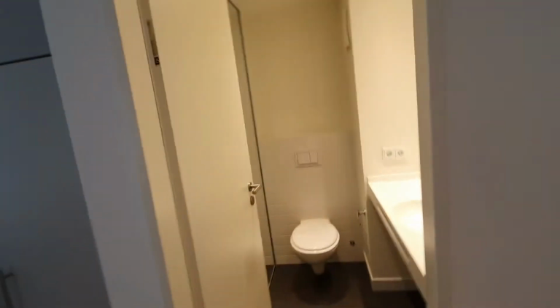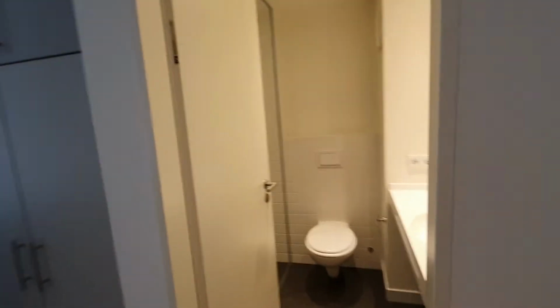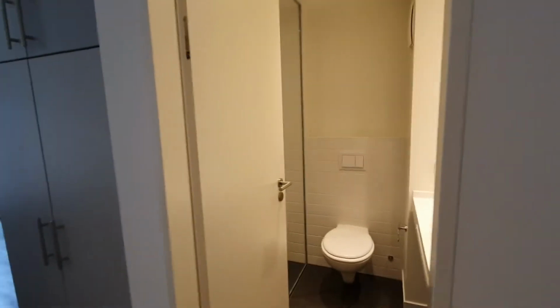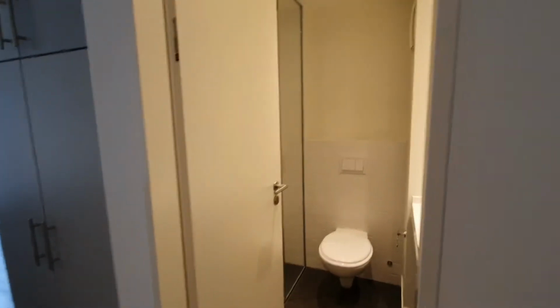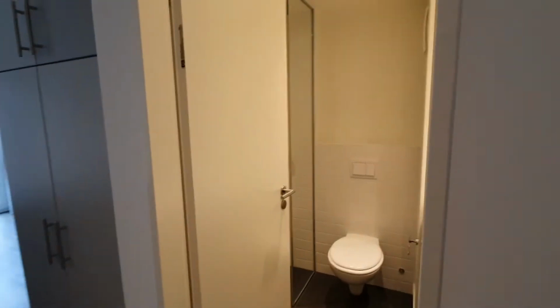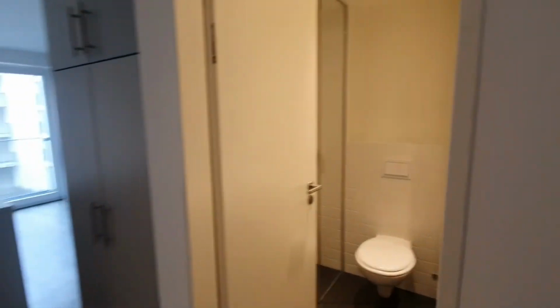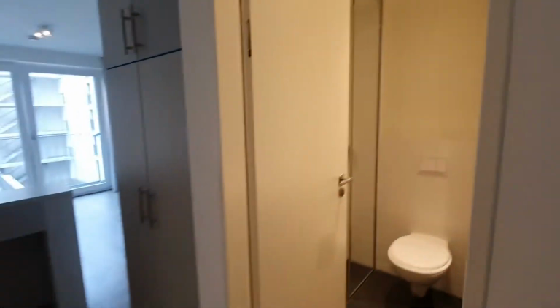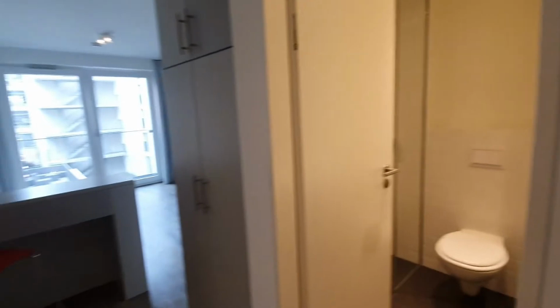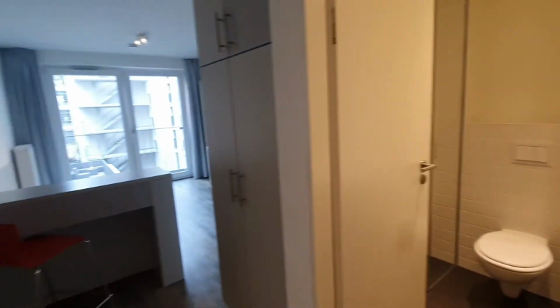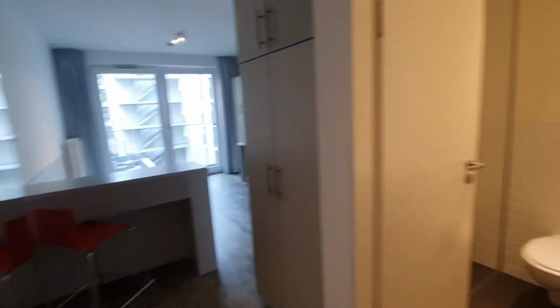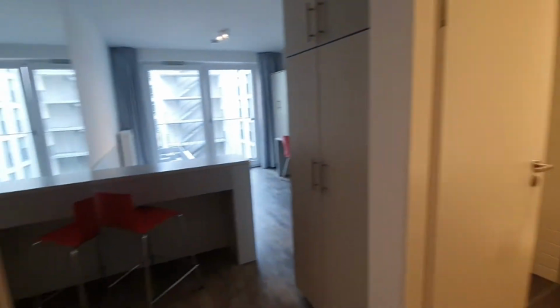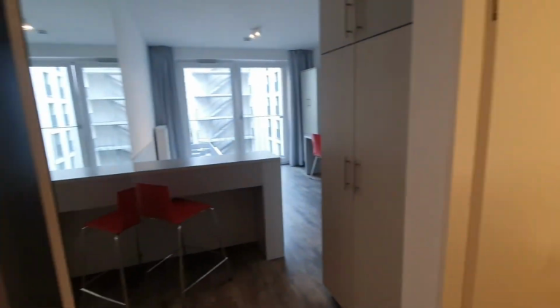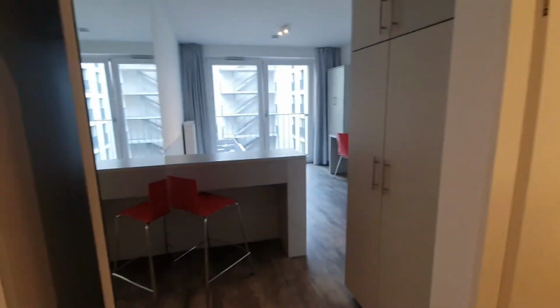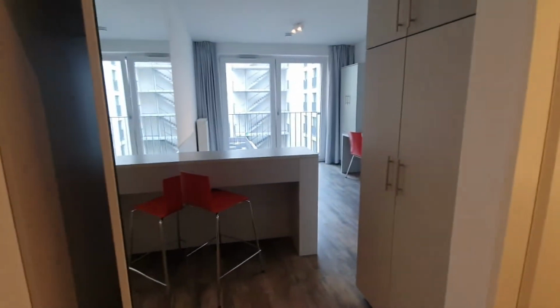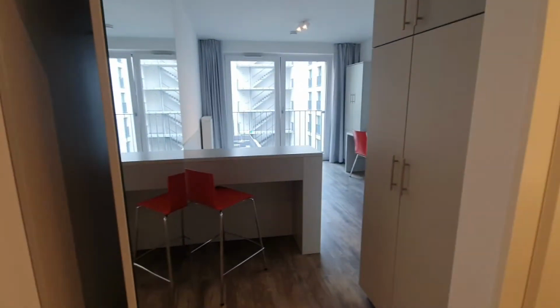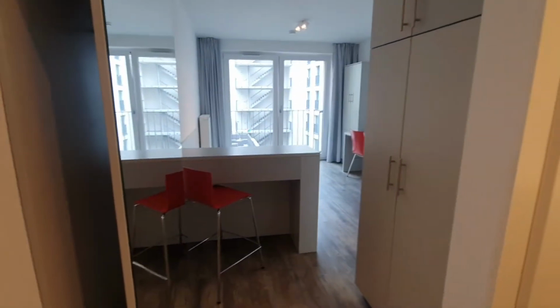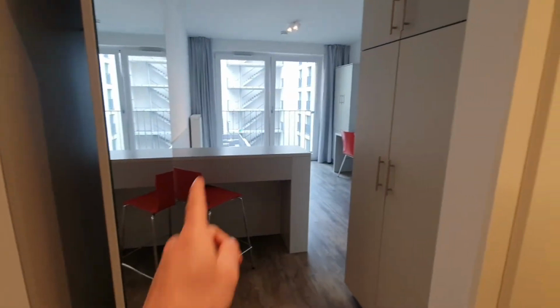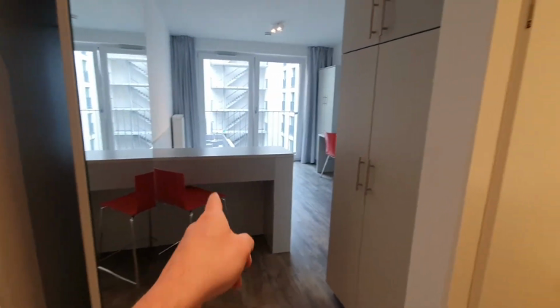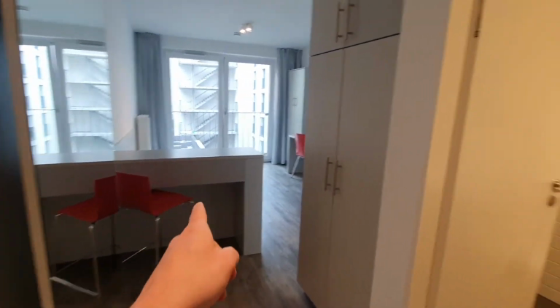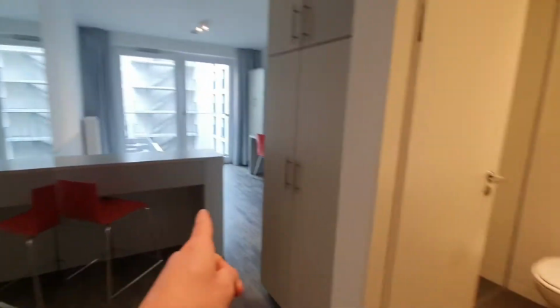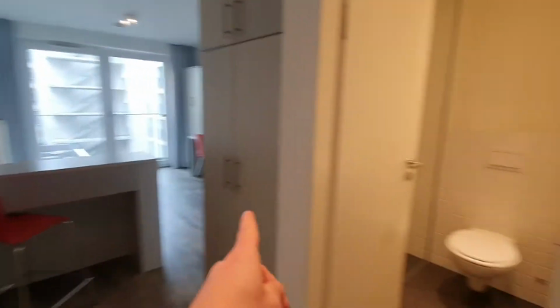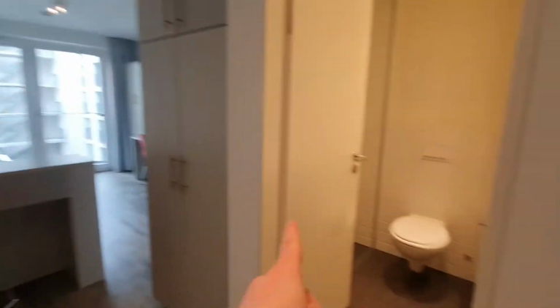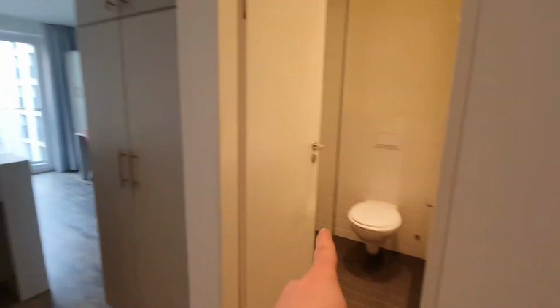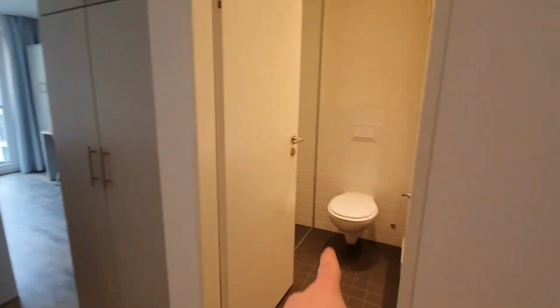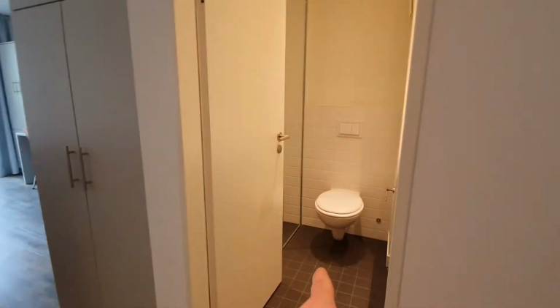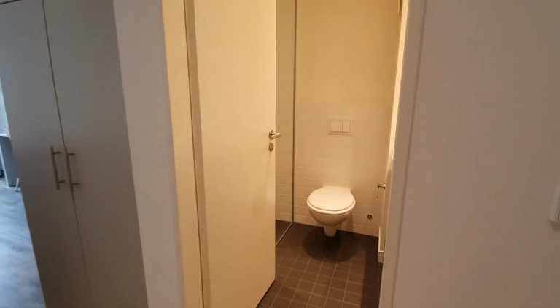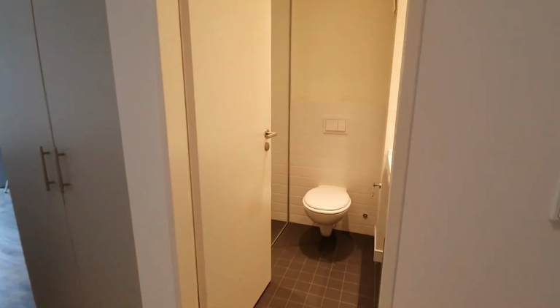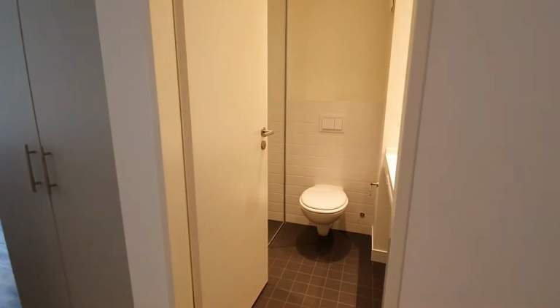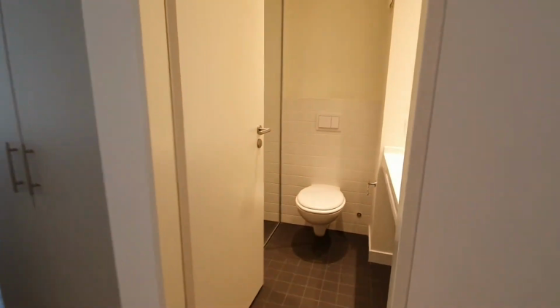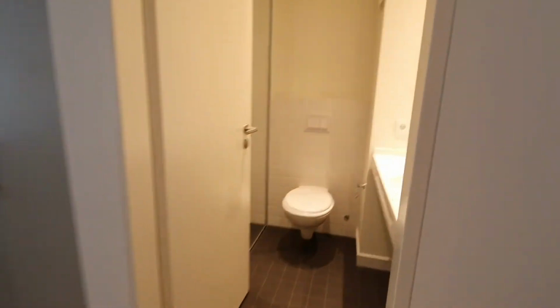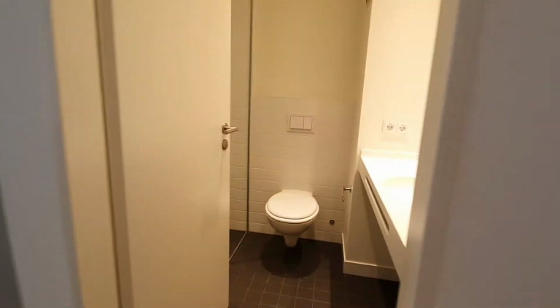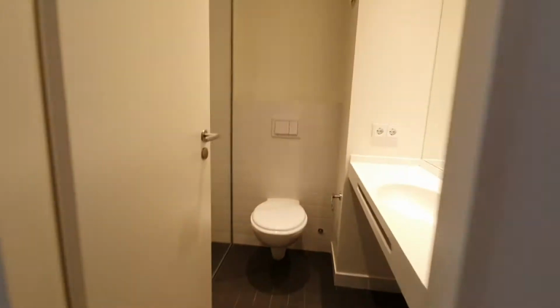Here we are. This is the studio and here you have the bathroom.